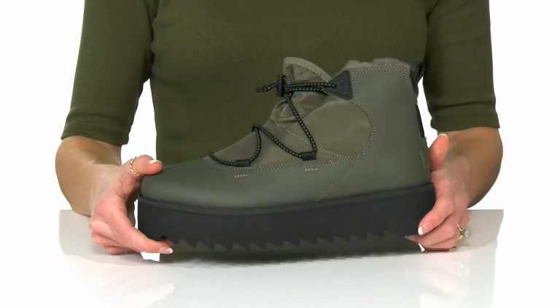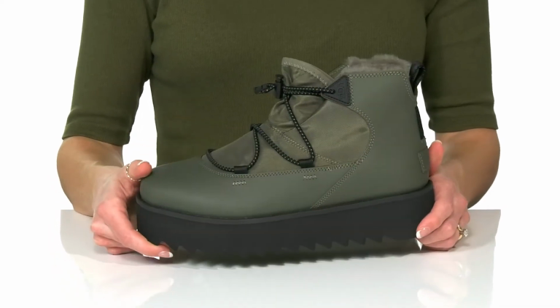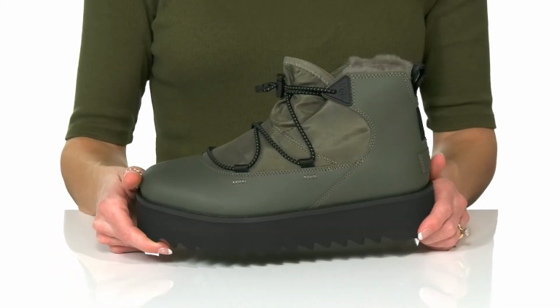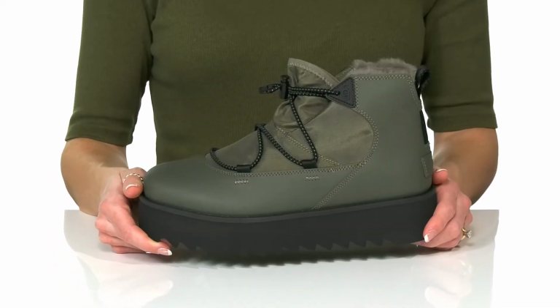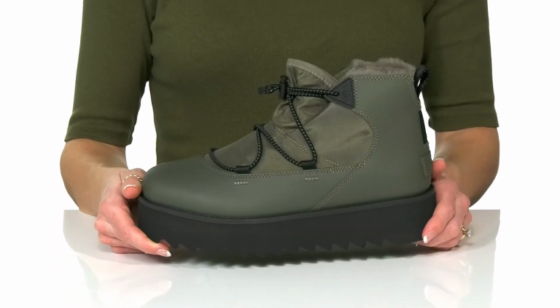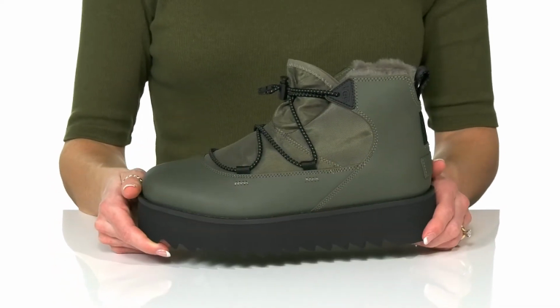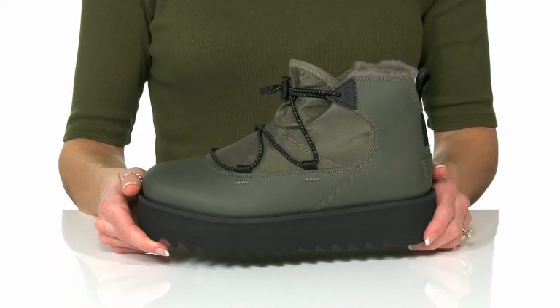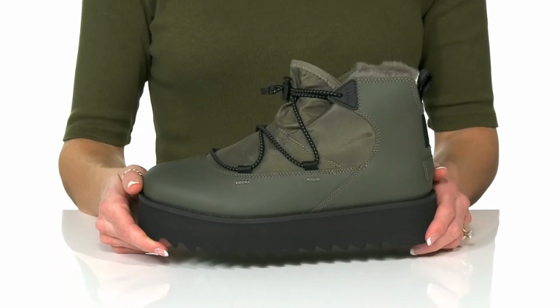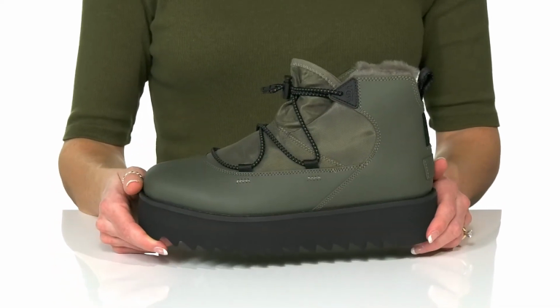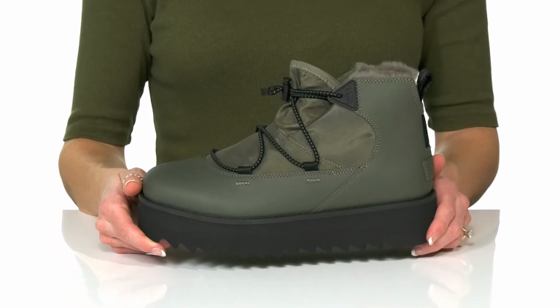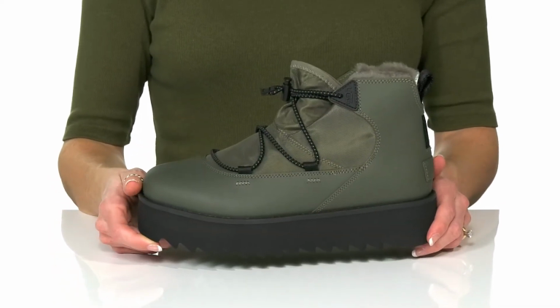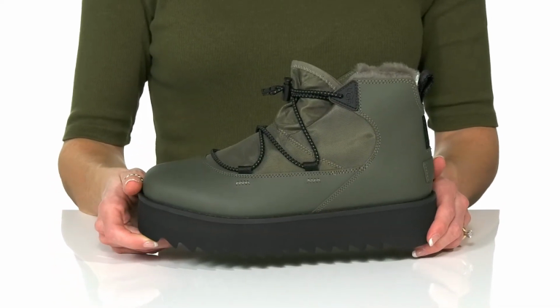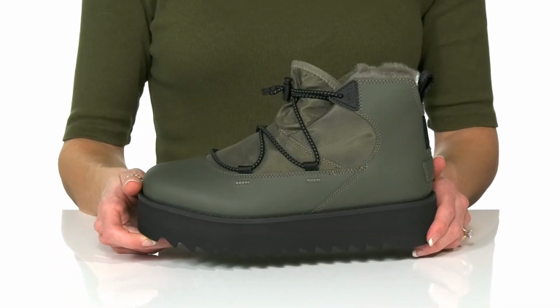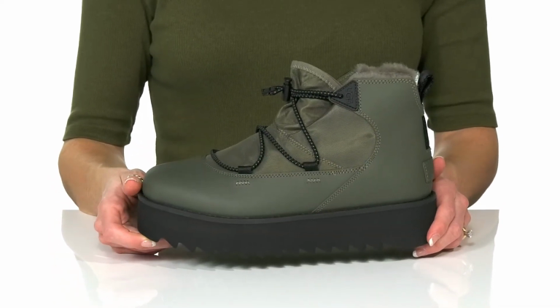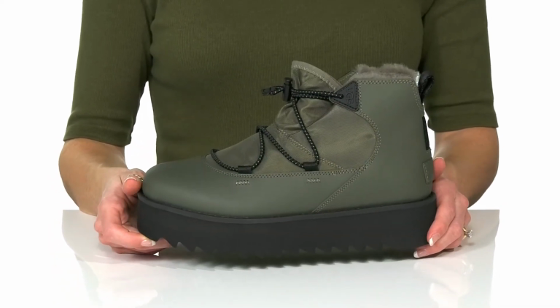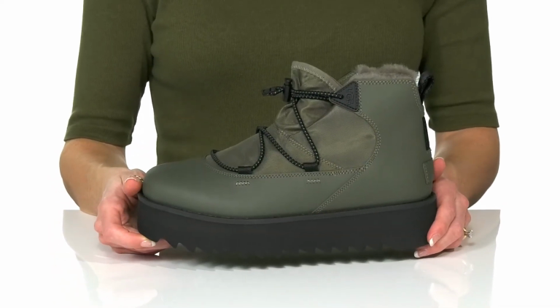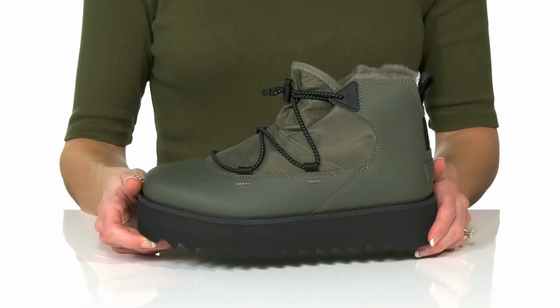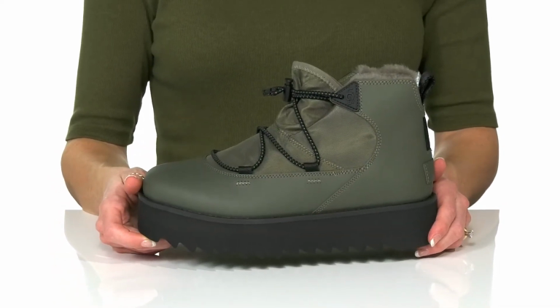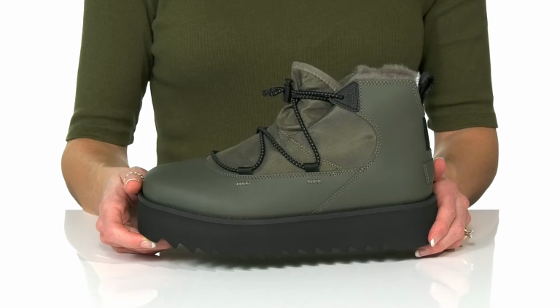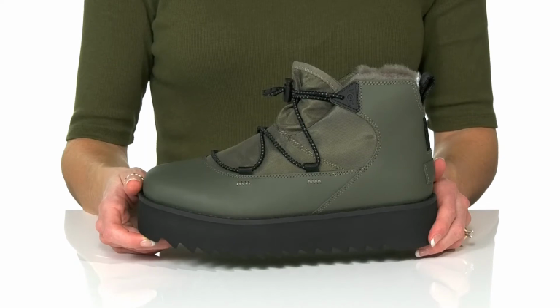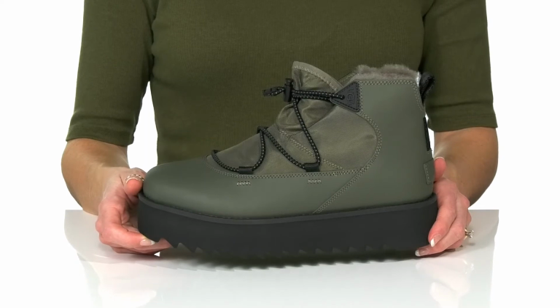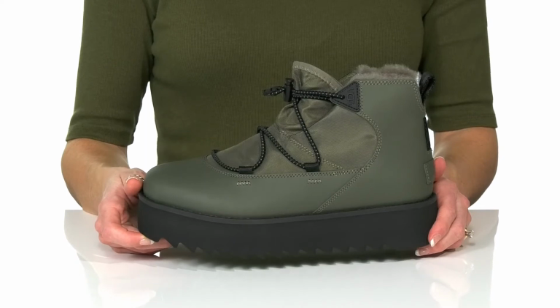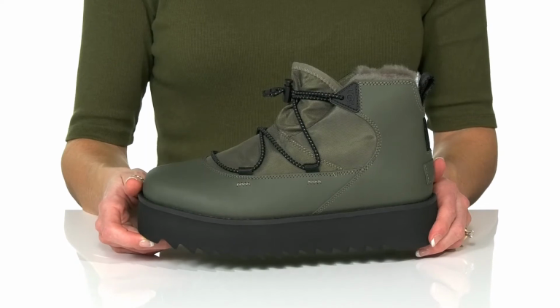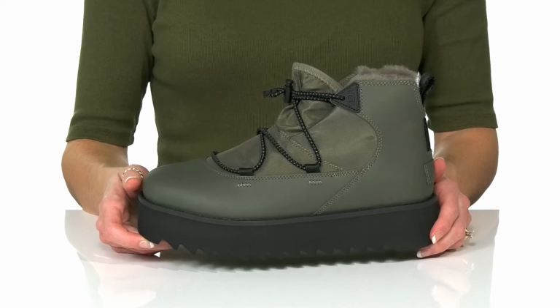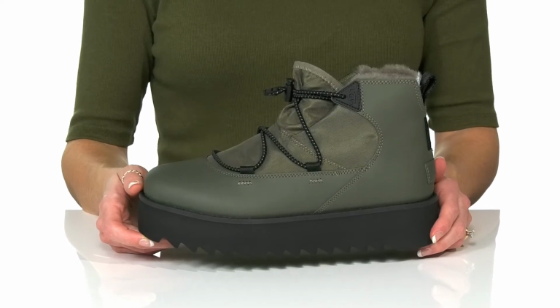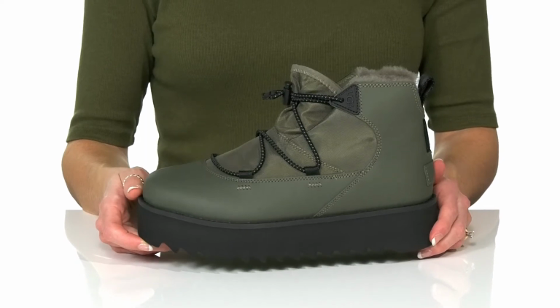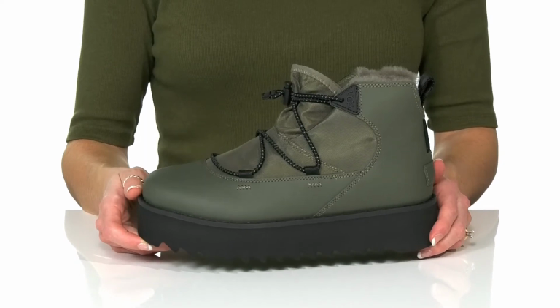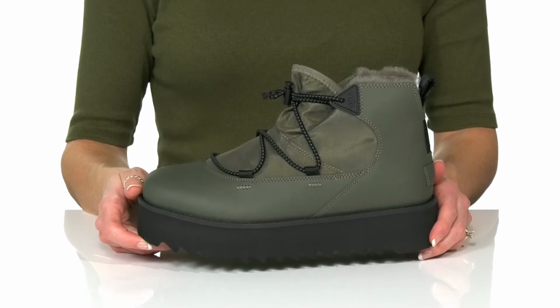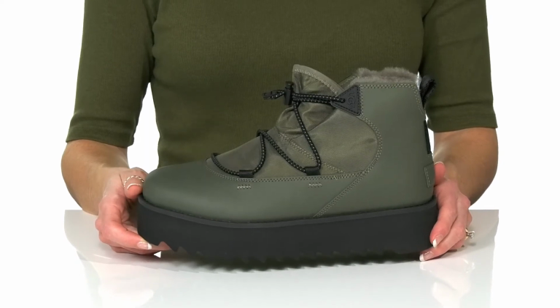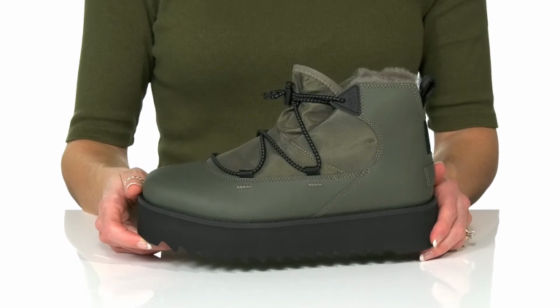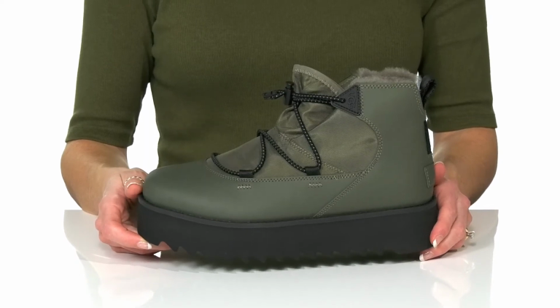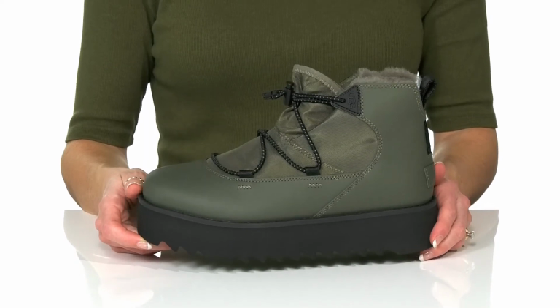You could style these with your favorite leggings and a long sleeve shirt for a cold and chilly day.